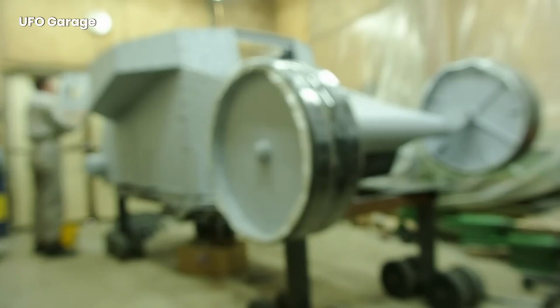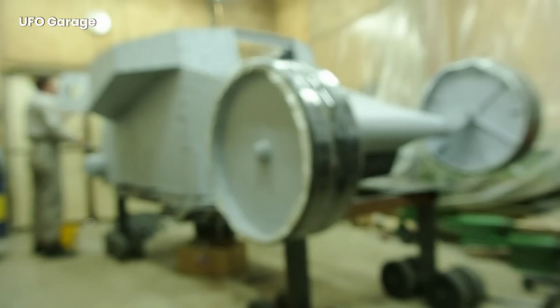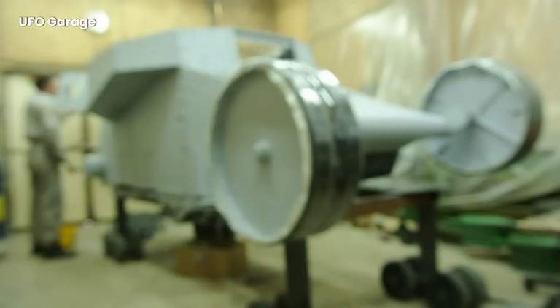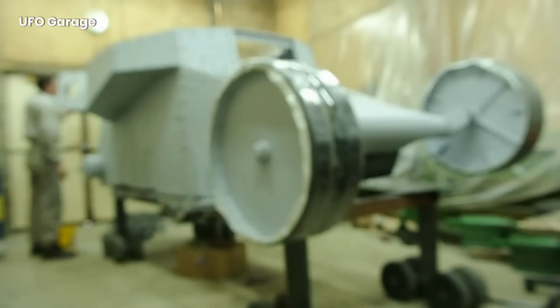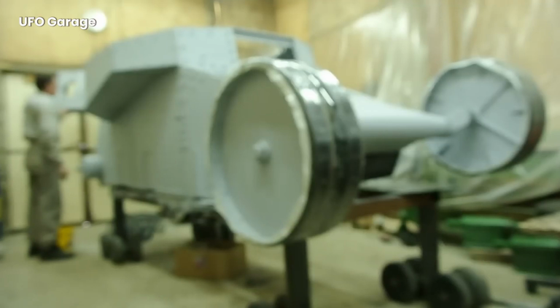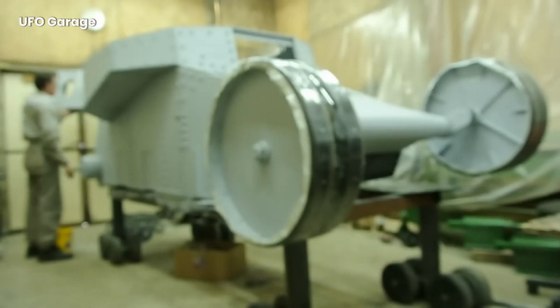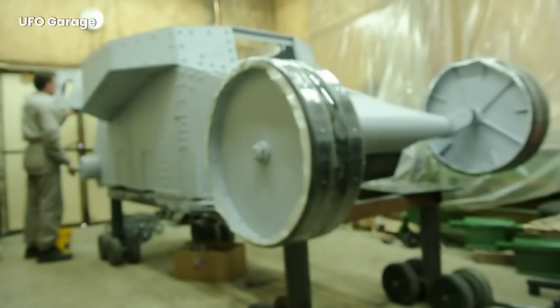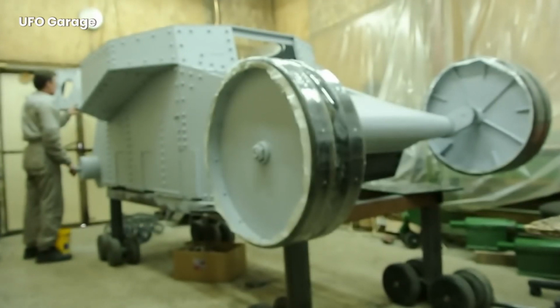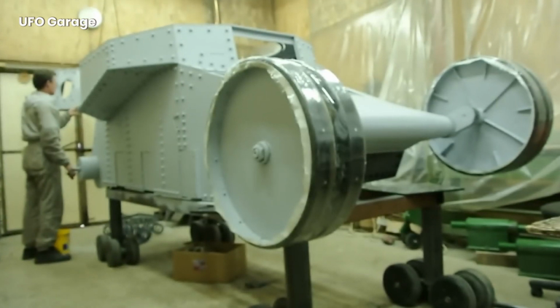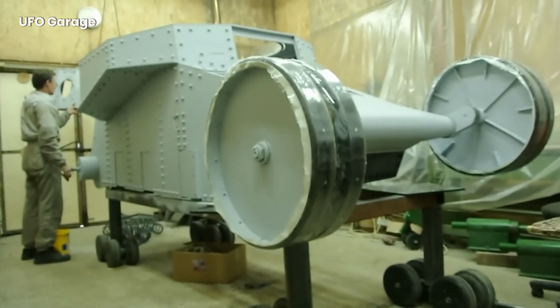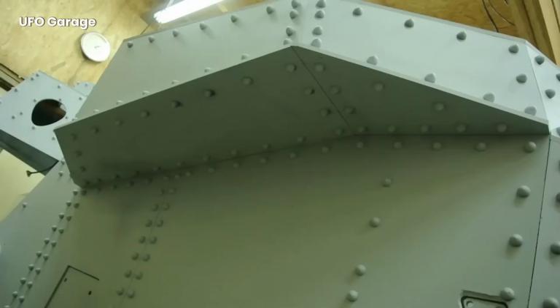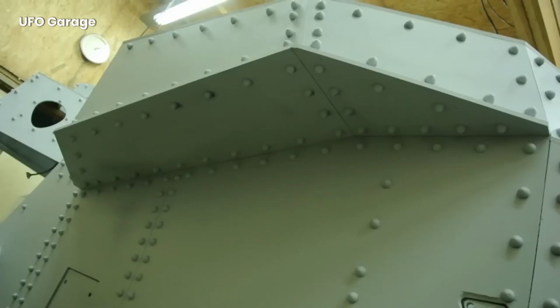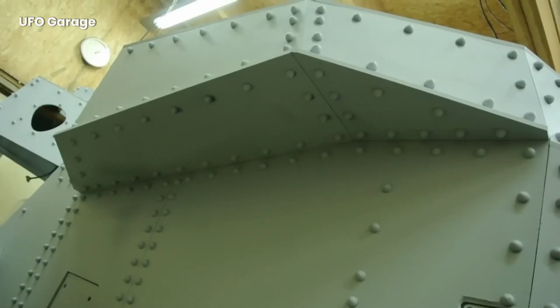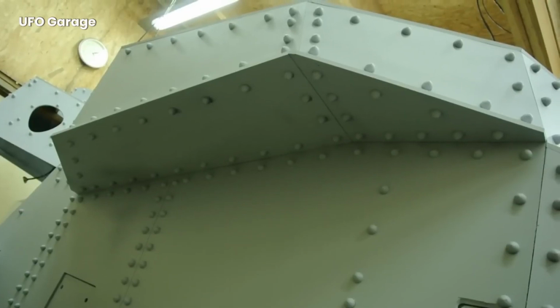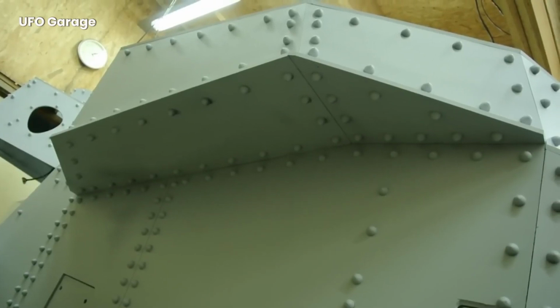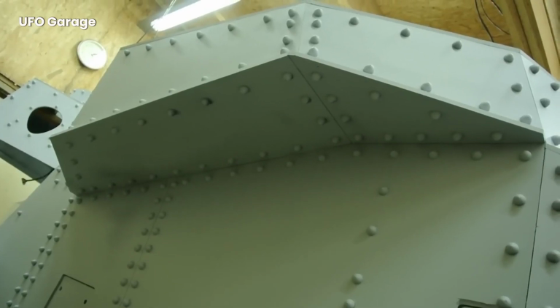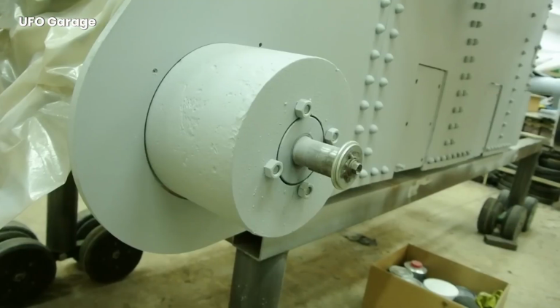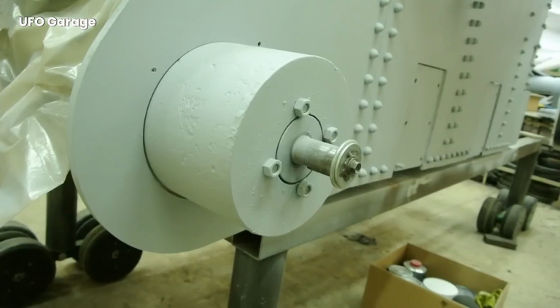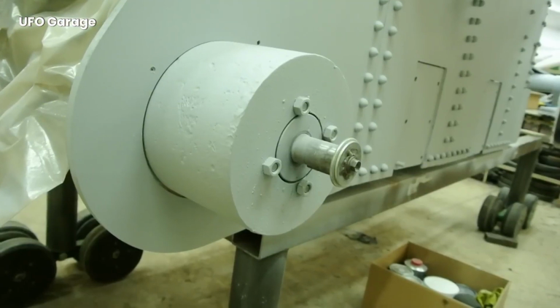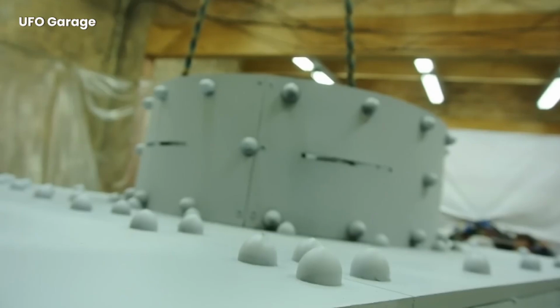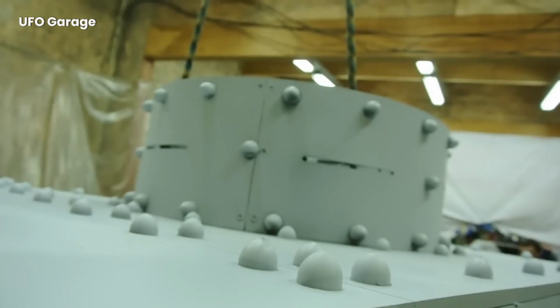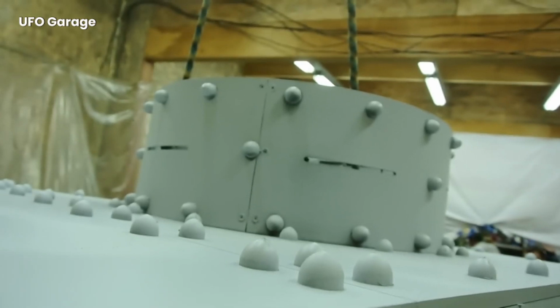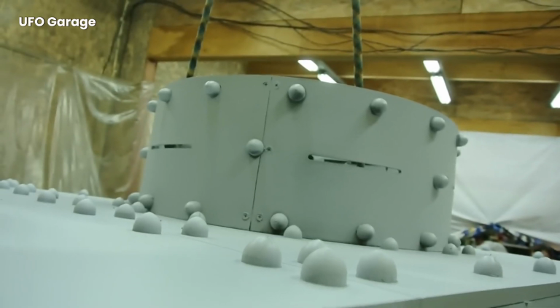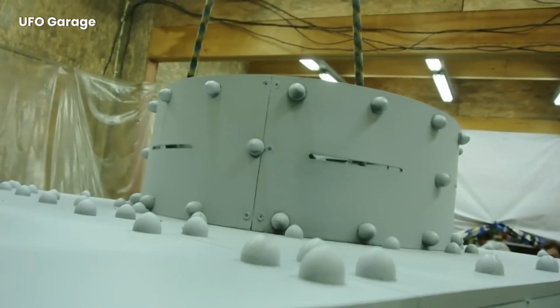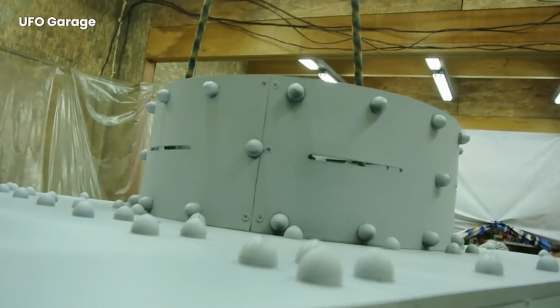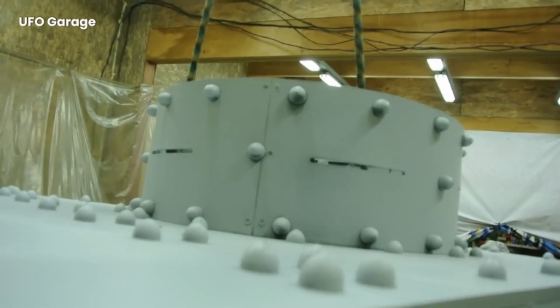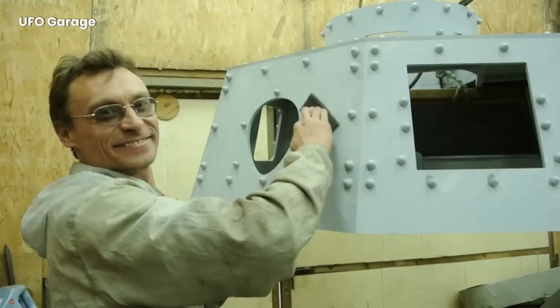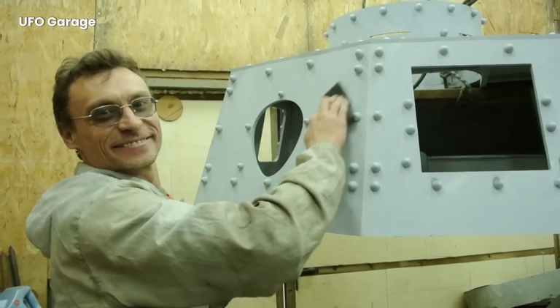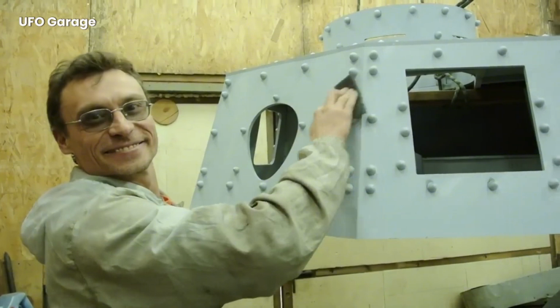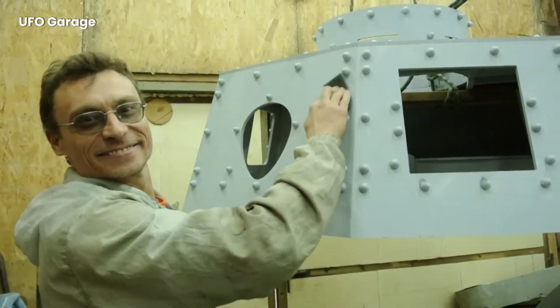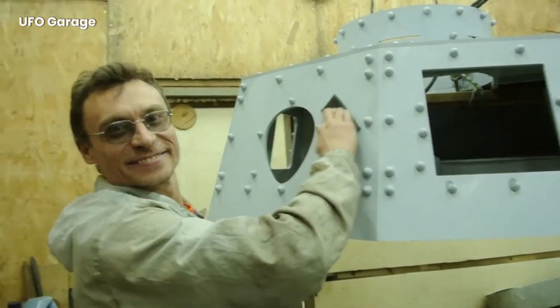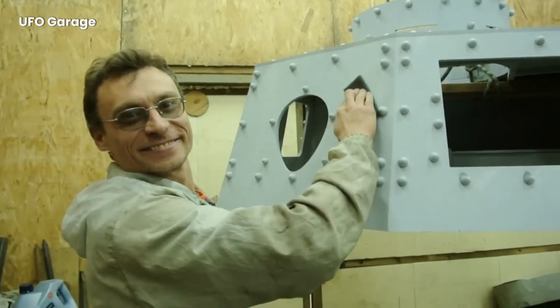The tank is built. This part is an exit point where the crew can see outside and get out when necessary.